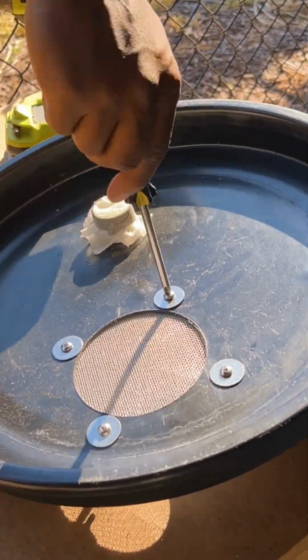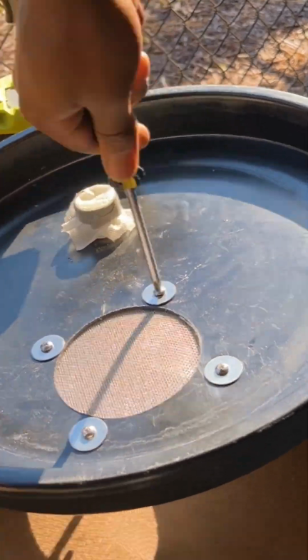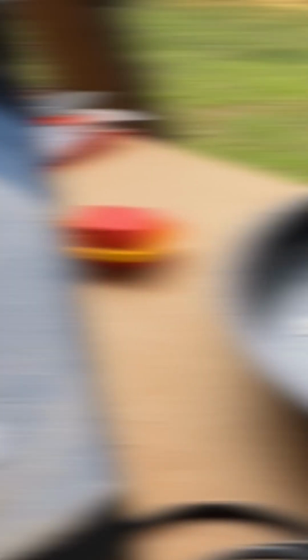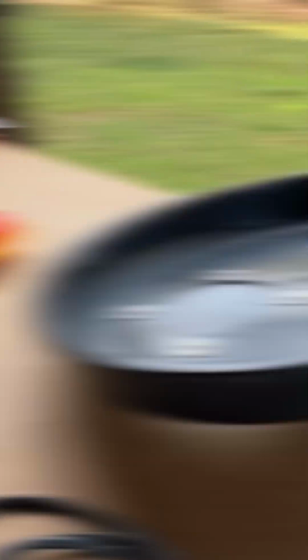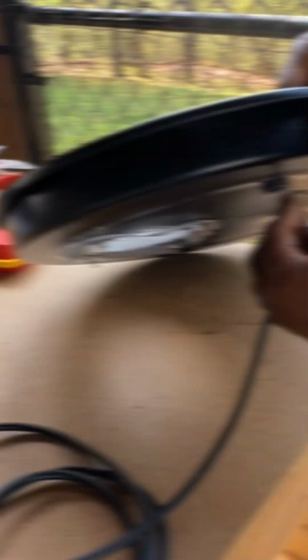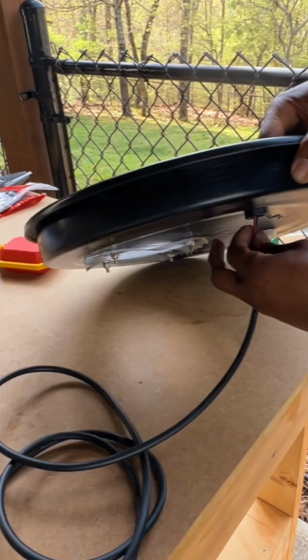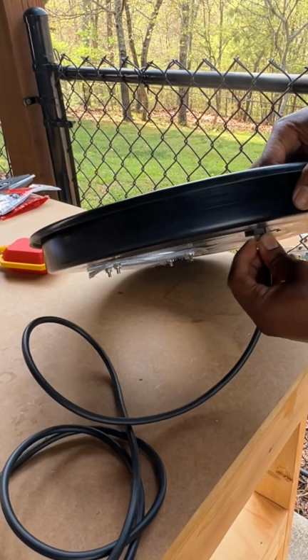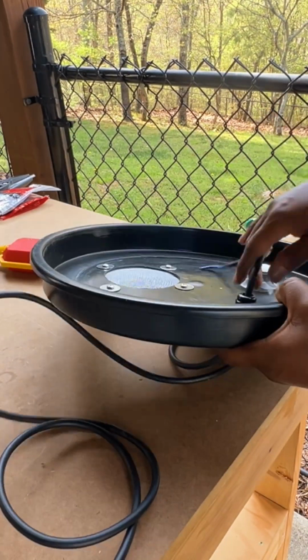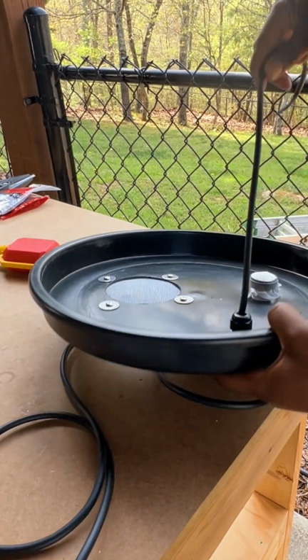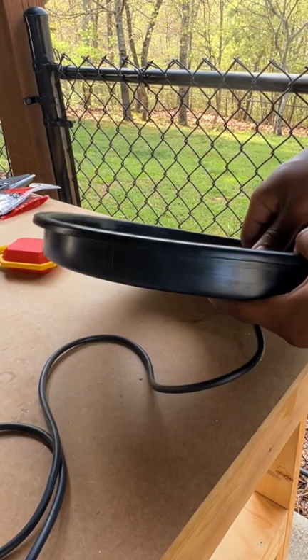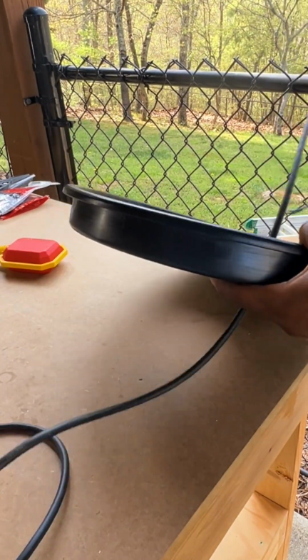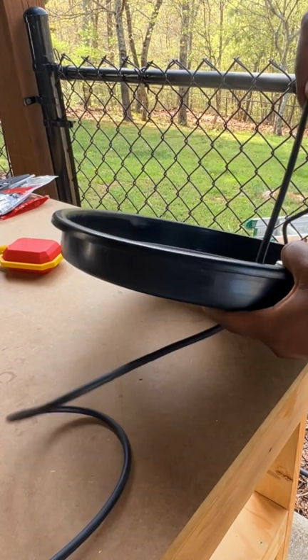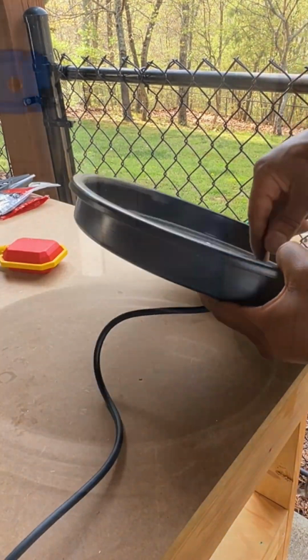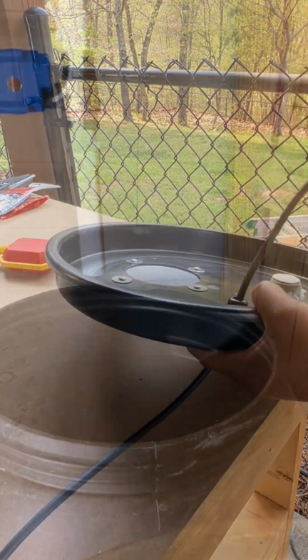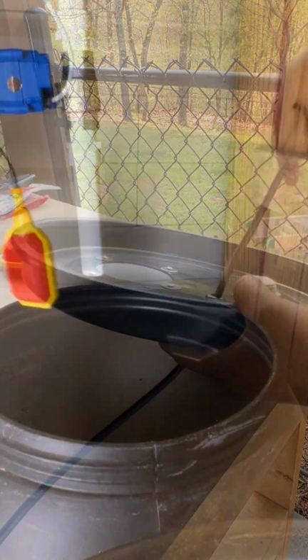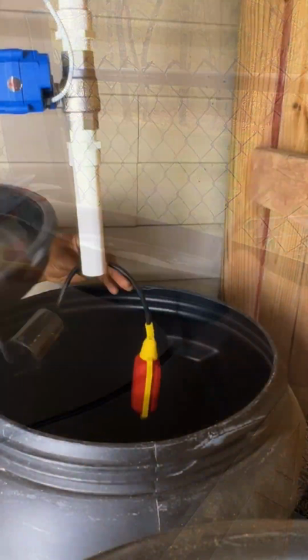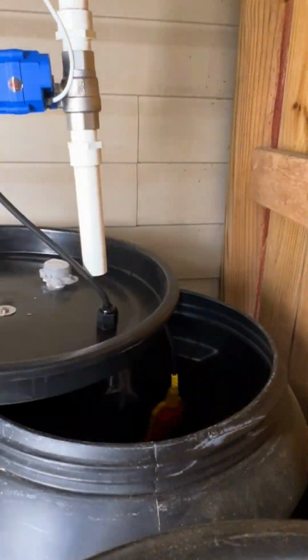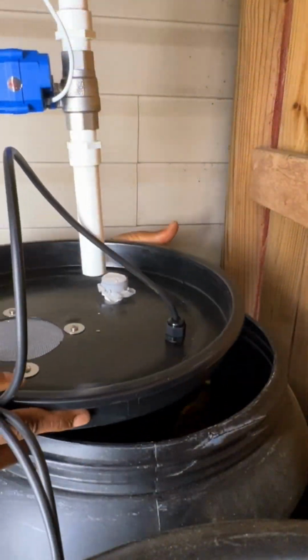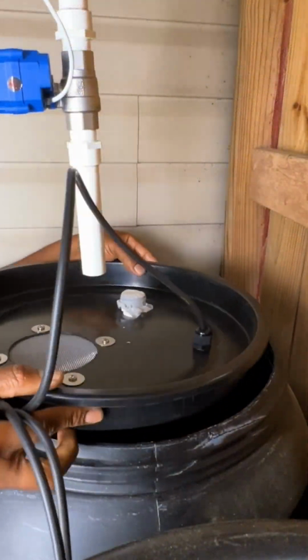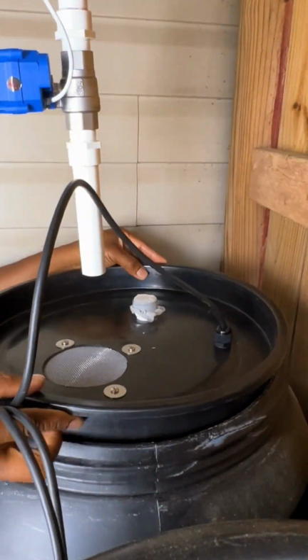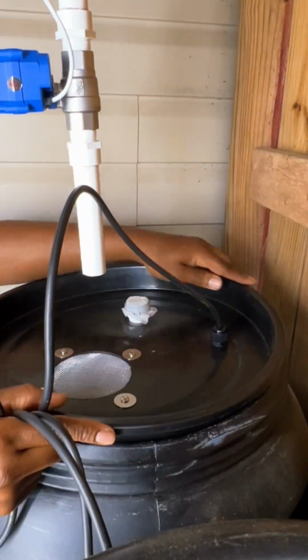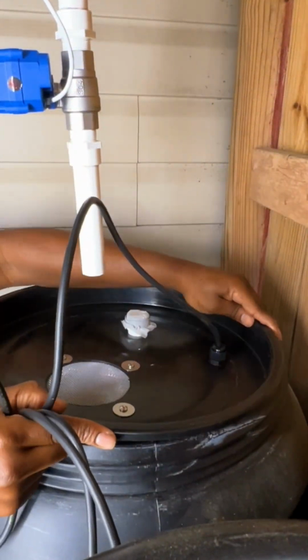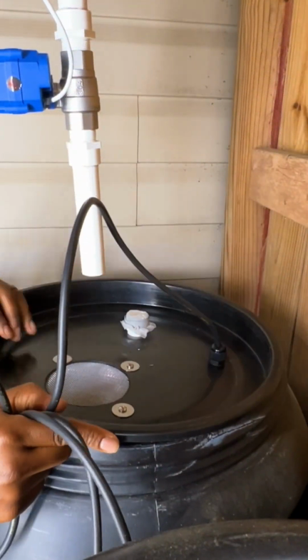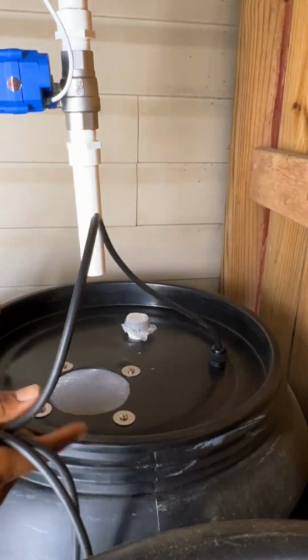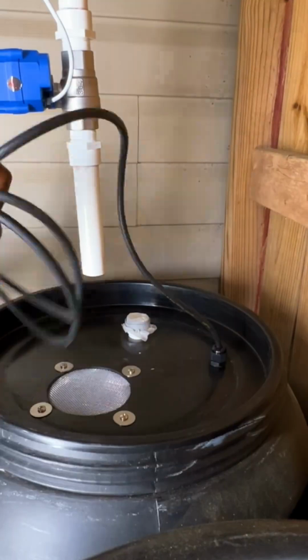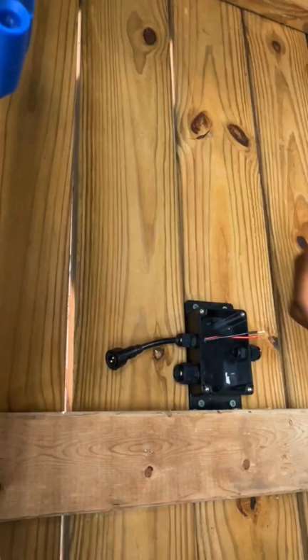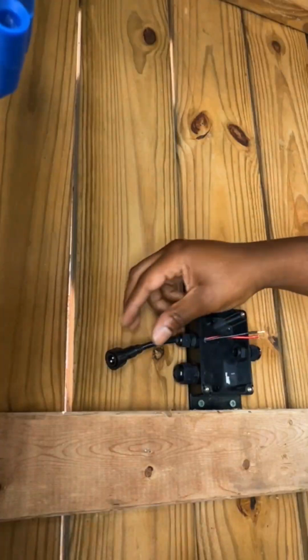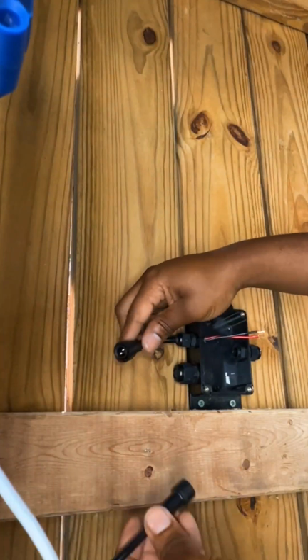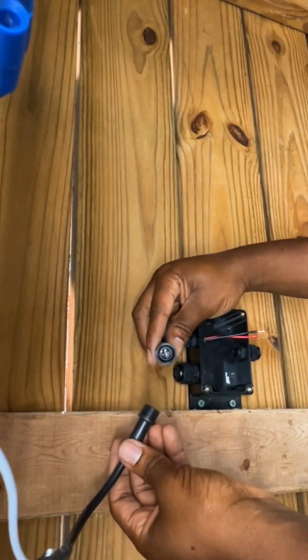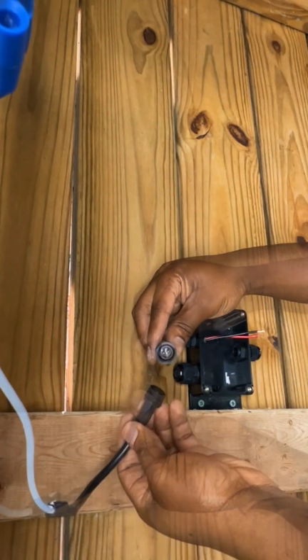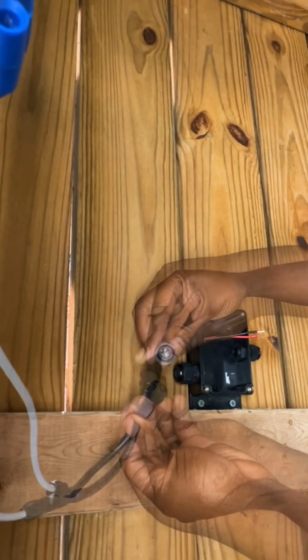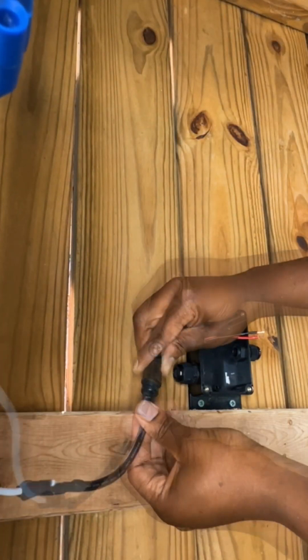I installed a float switch so the motorized ball valve I installed would close automatically if the rain barrels were full.